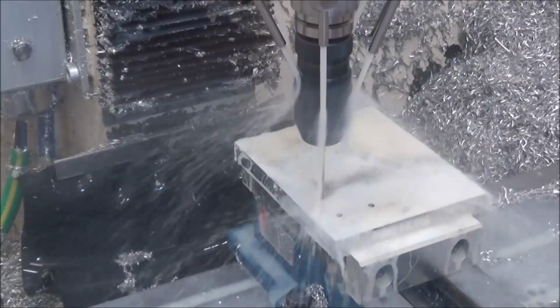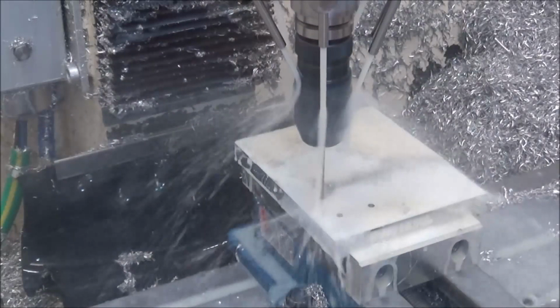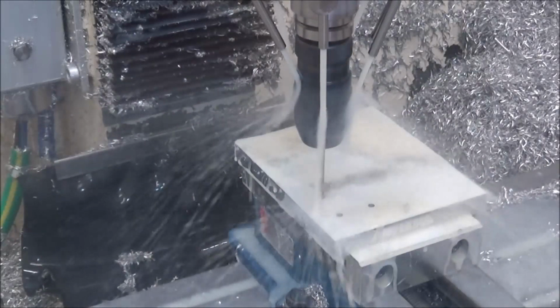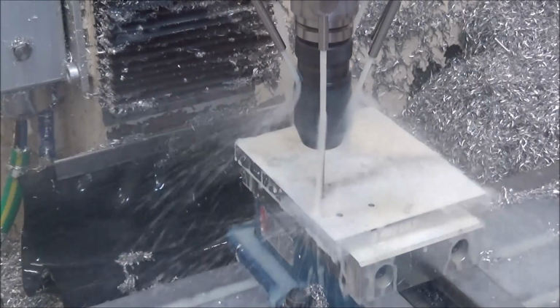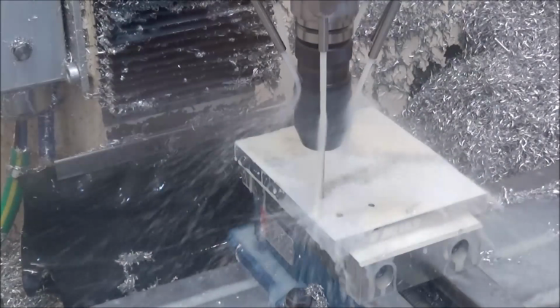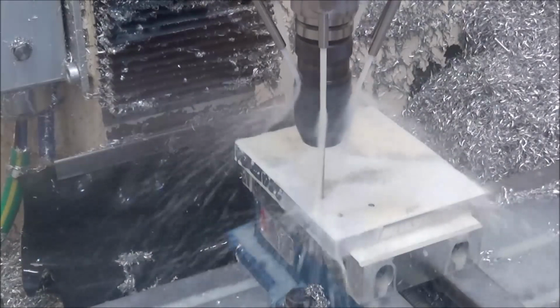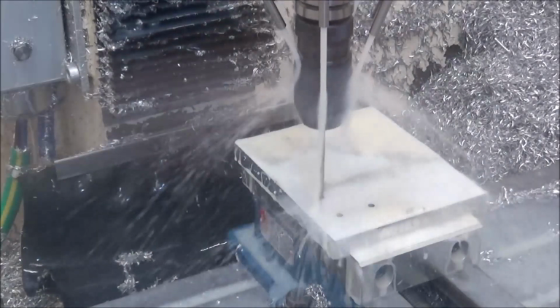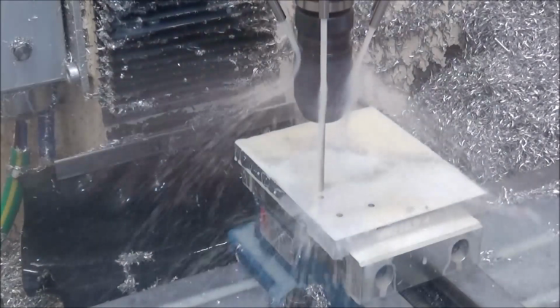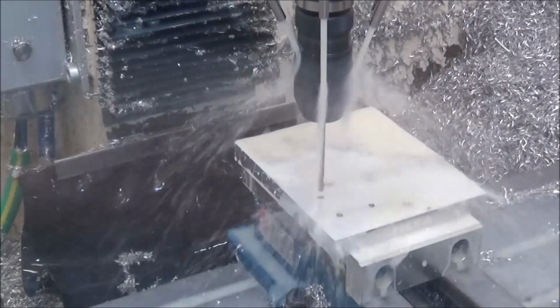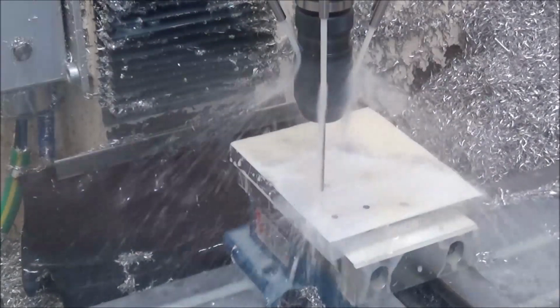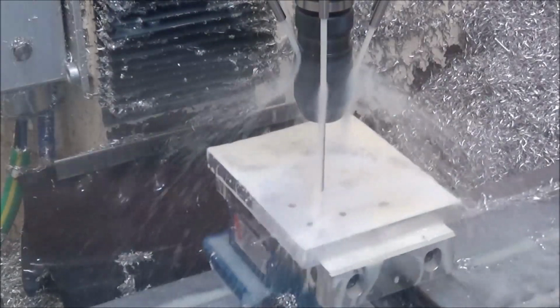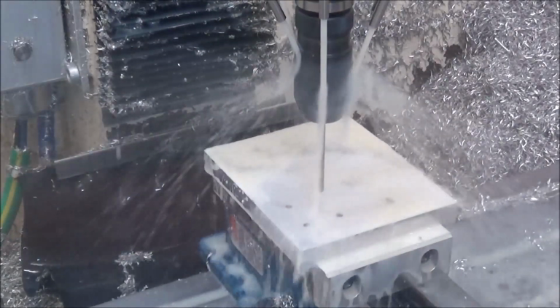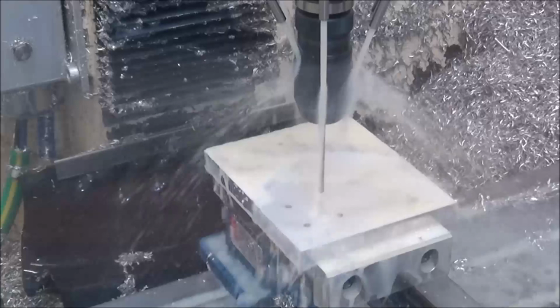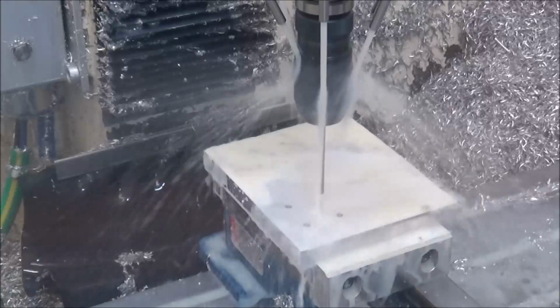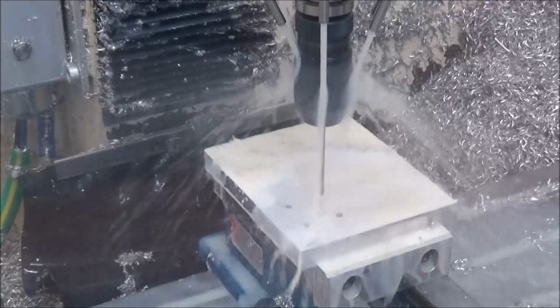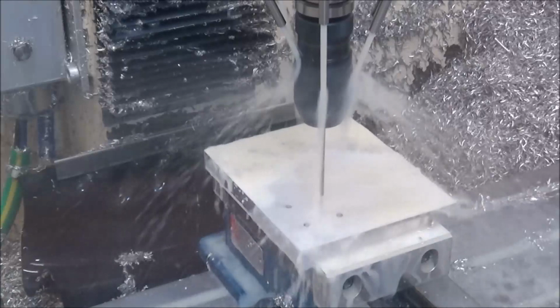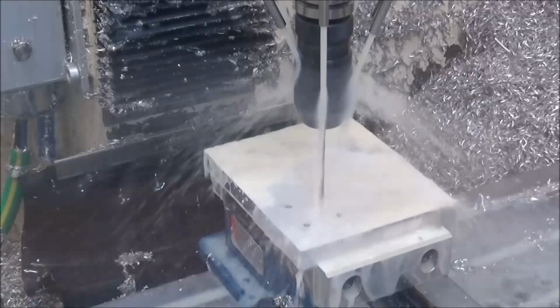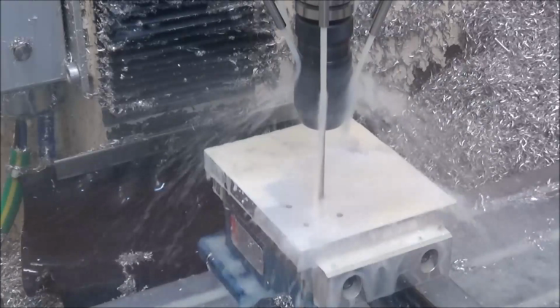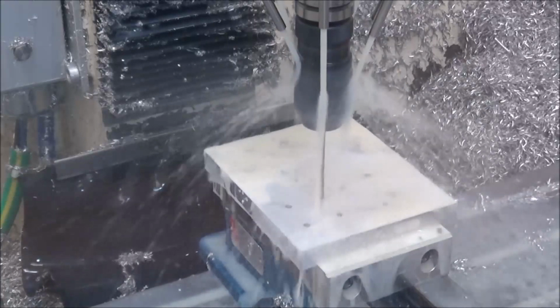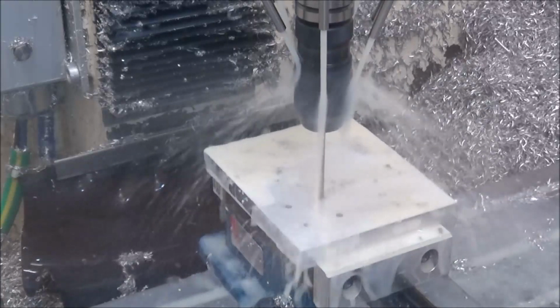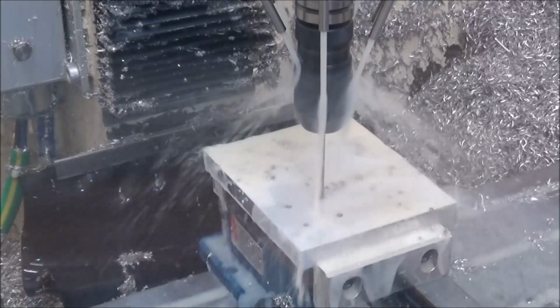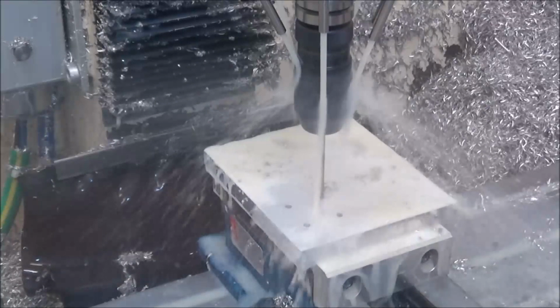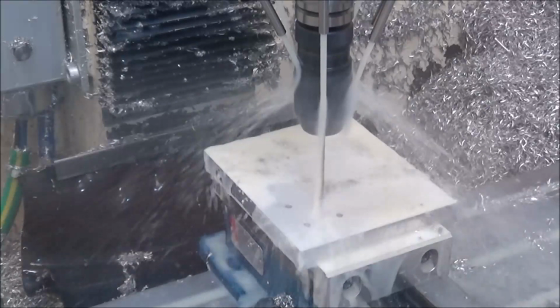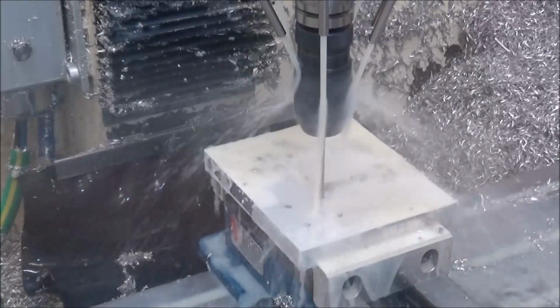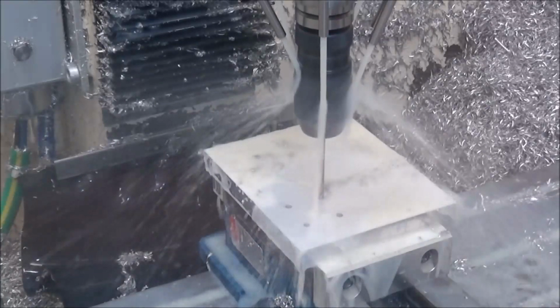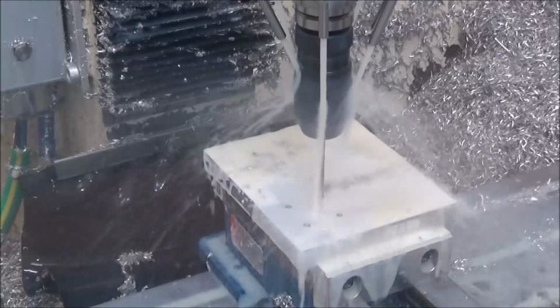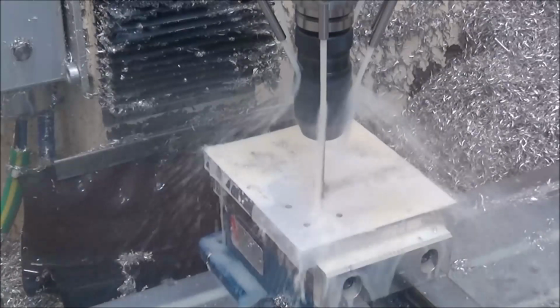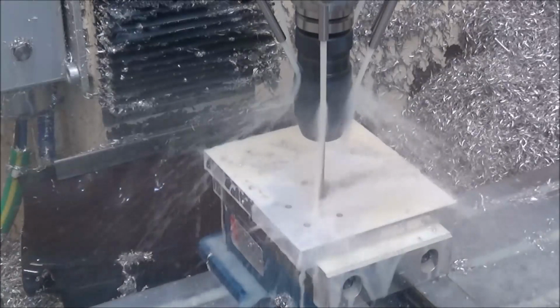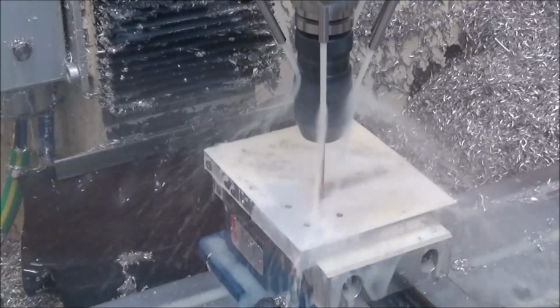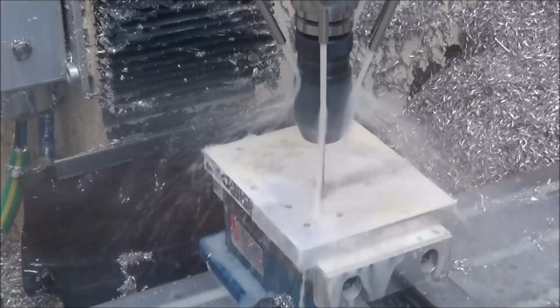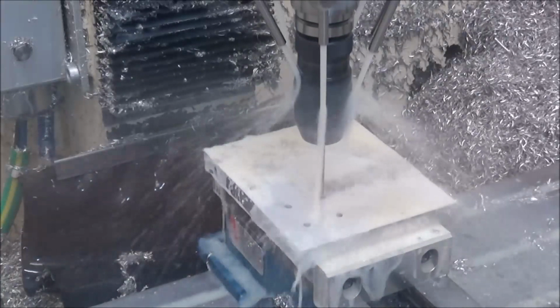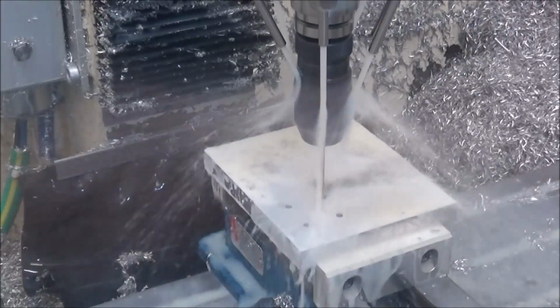Mic 6 machines a little bit differently. There's no need to do any kind of full retract pecking — you just drill straight through there.